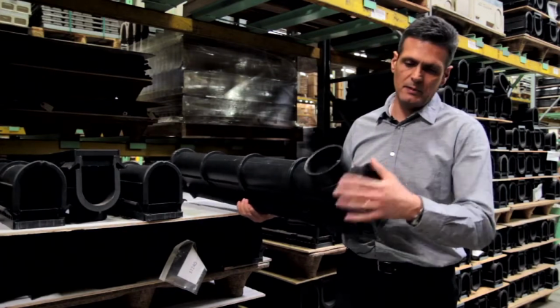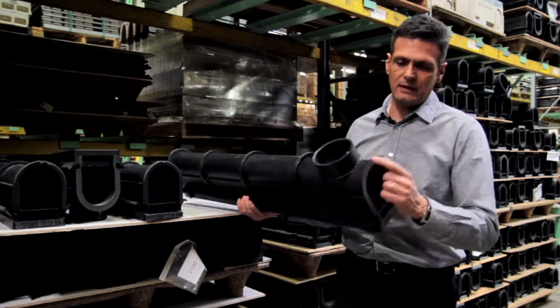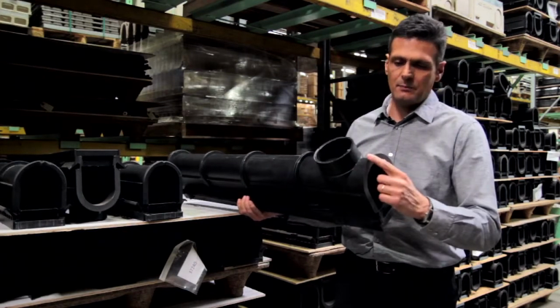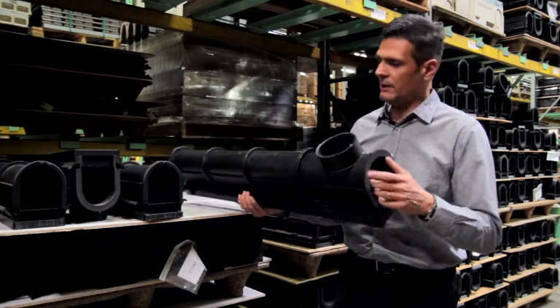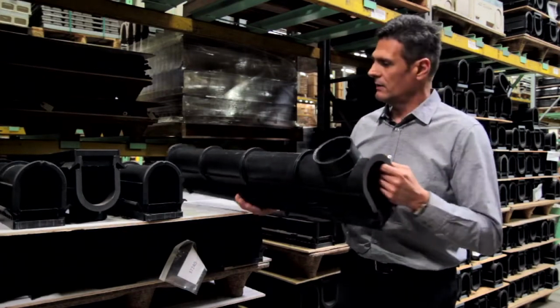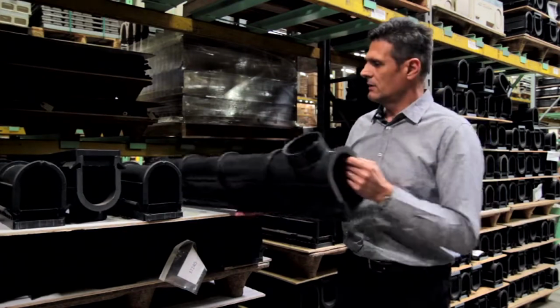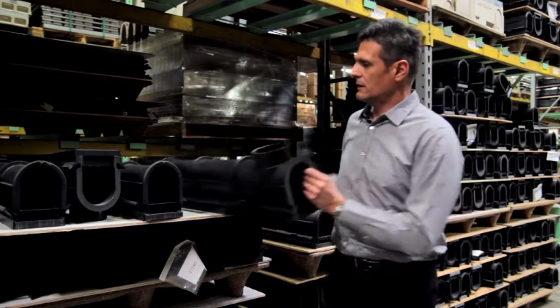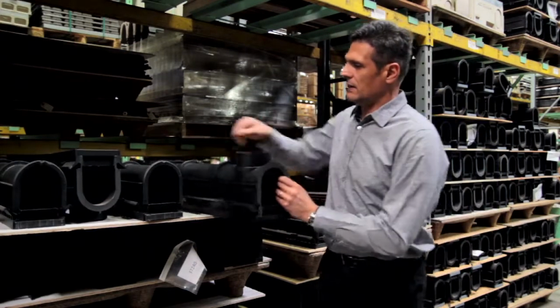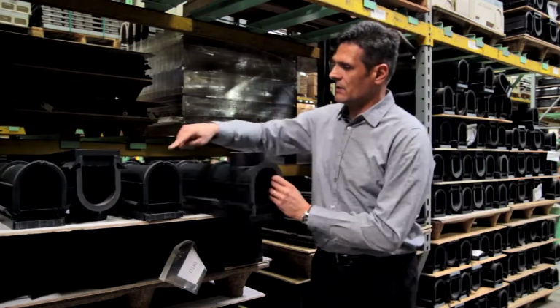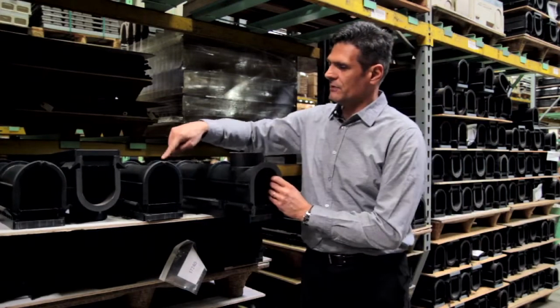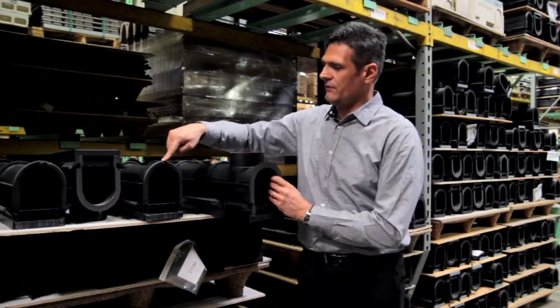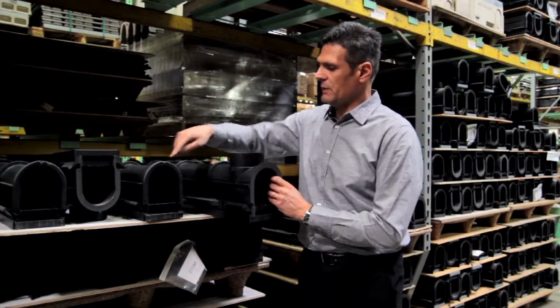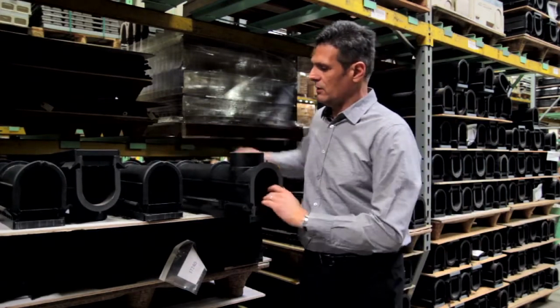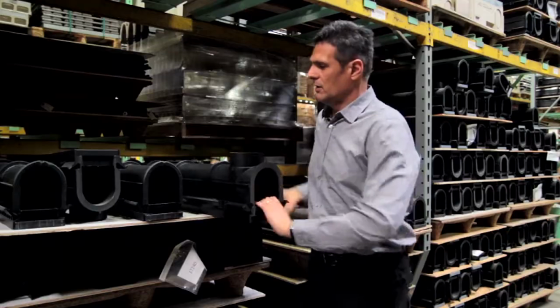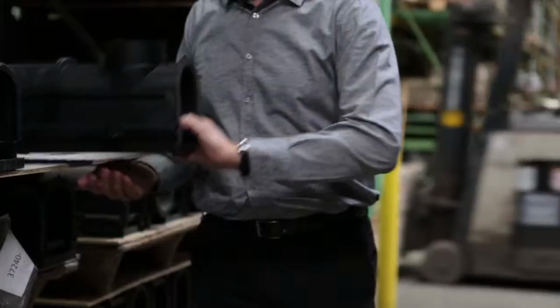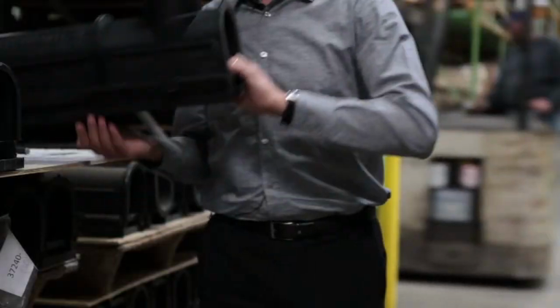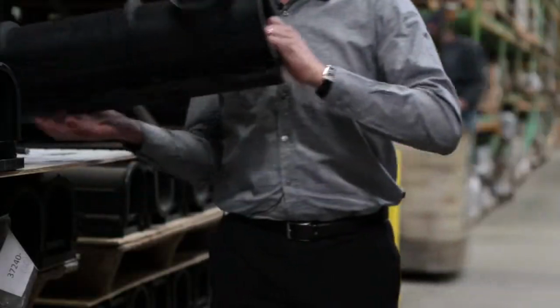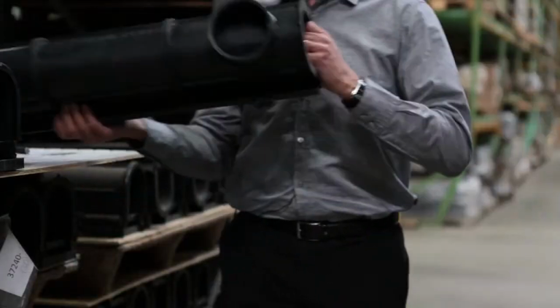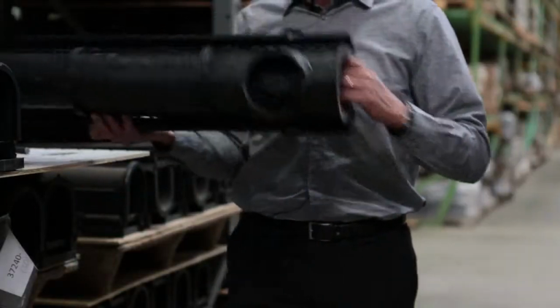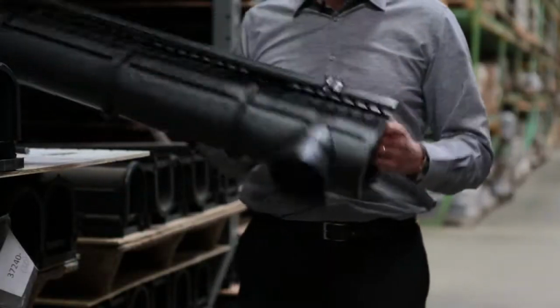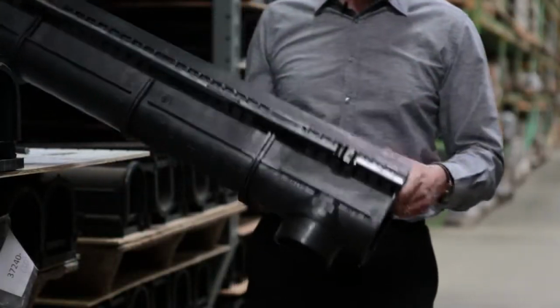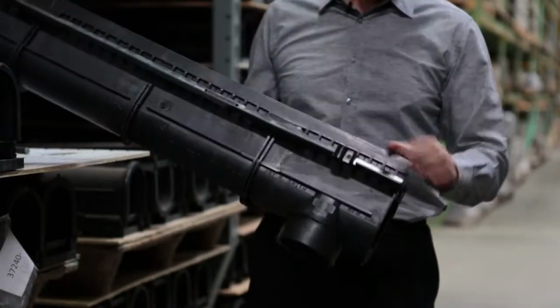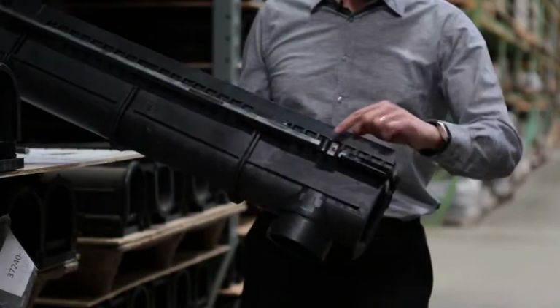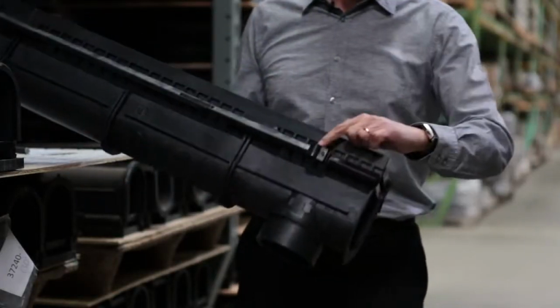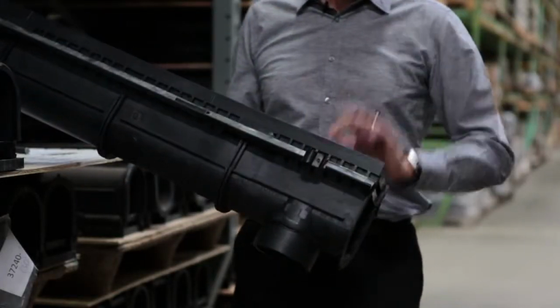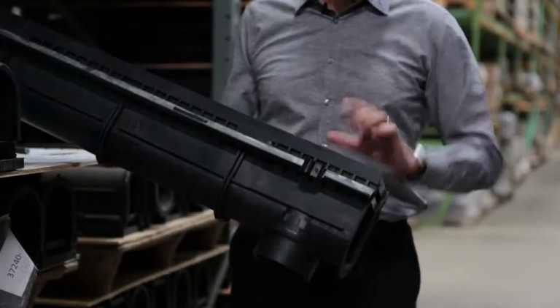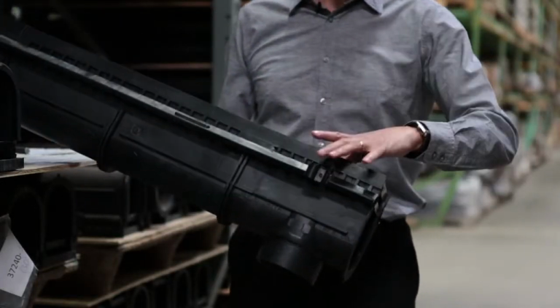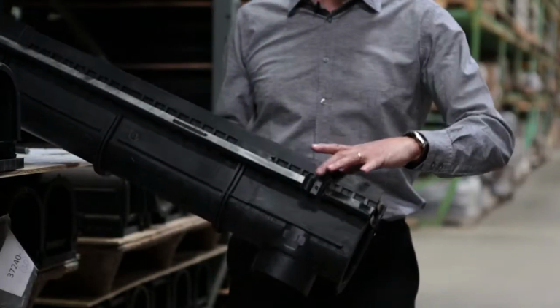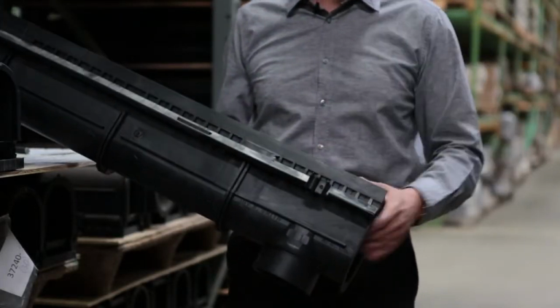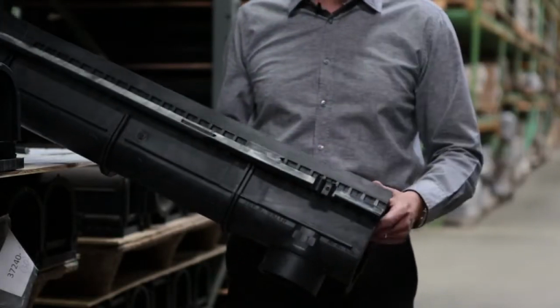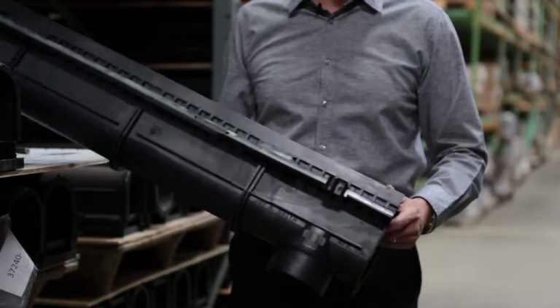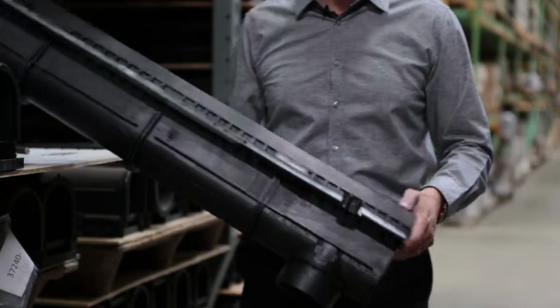The male has a pin that lines up with the female. We also have rebar anchor clips onto the channel as standard.